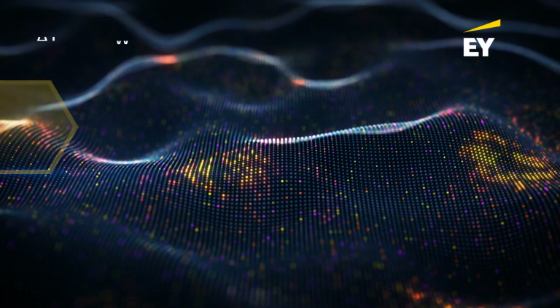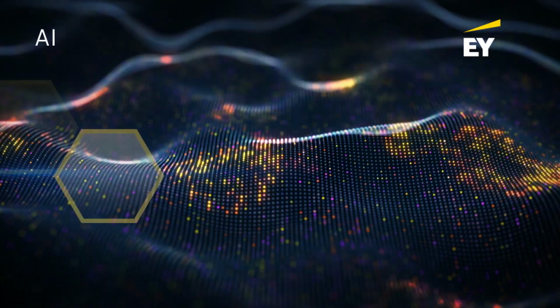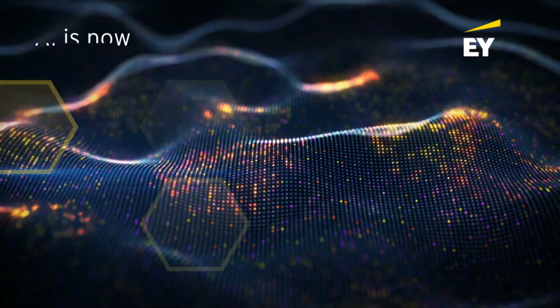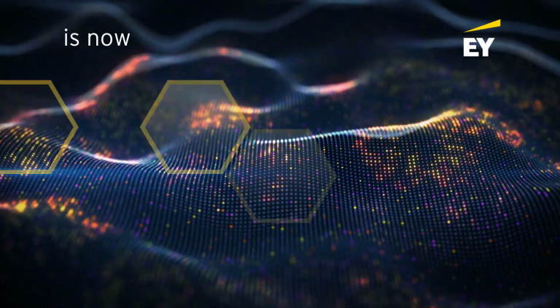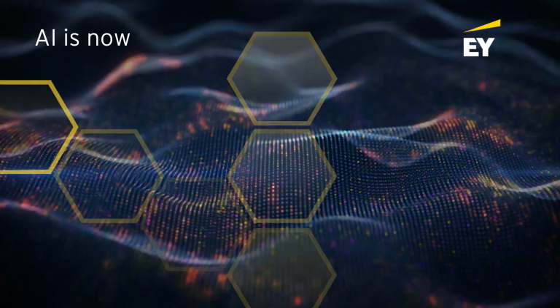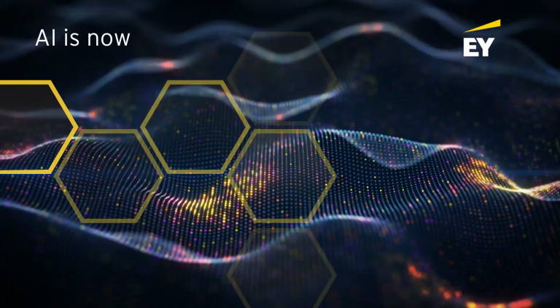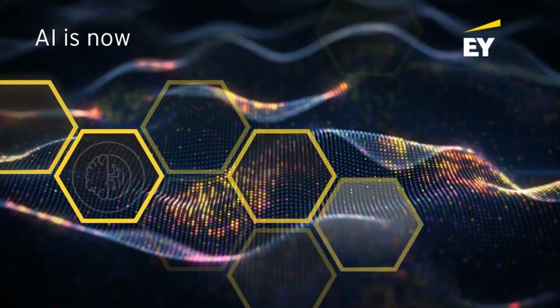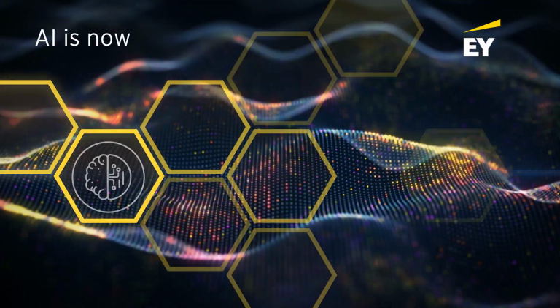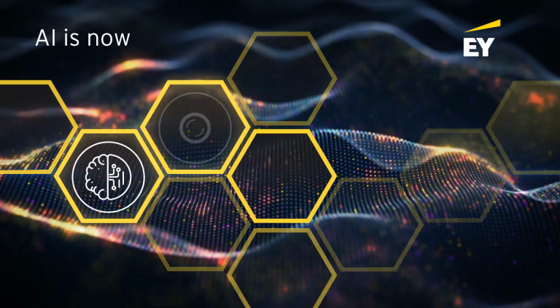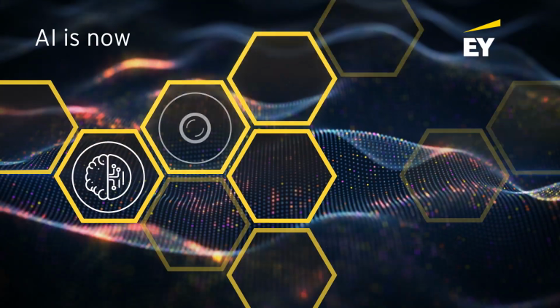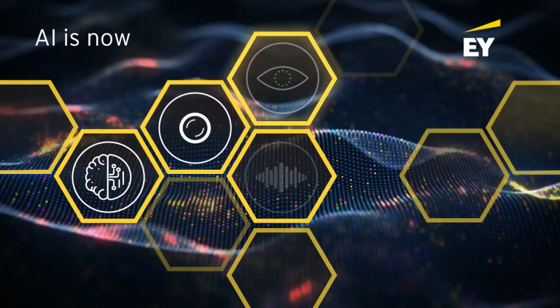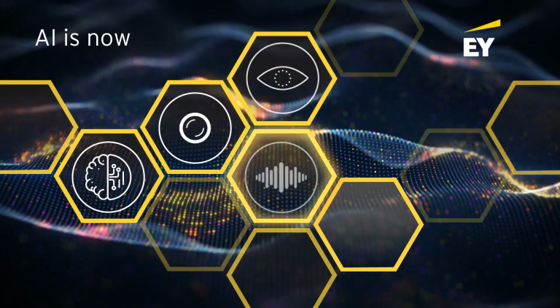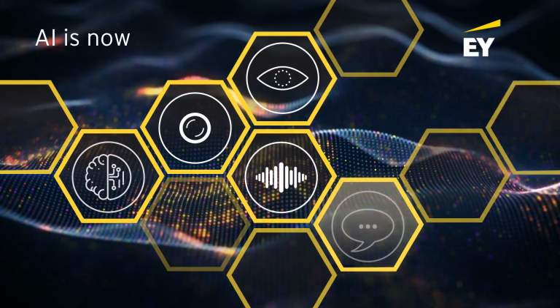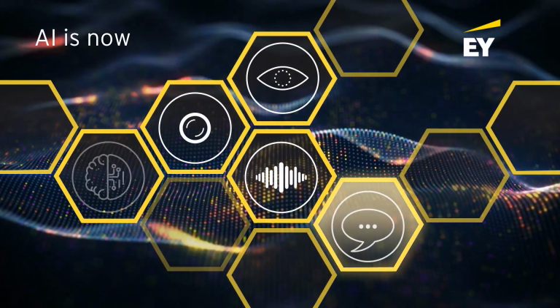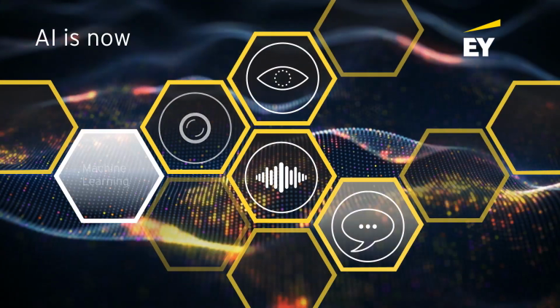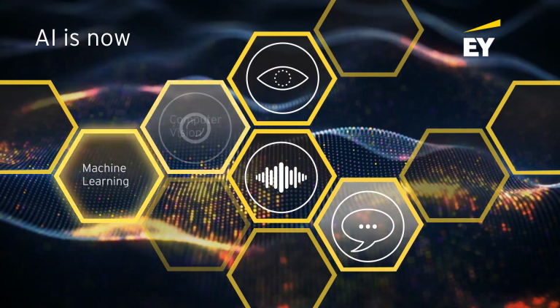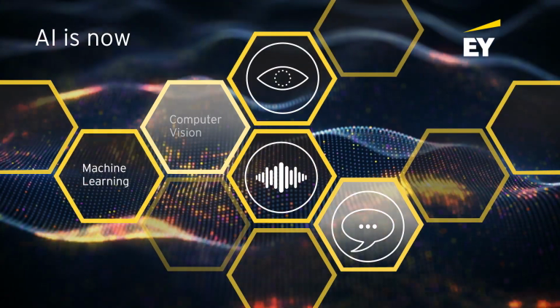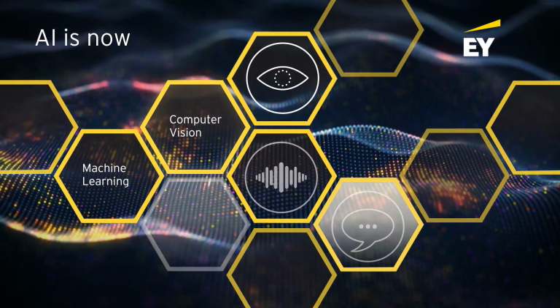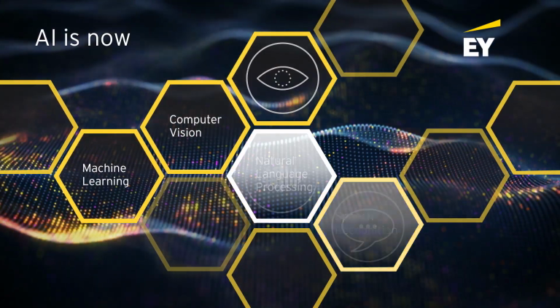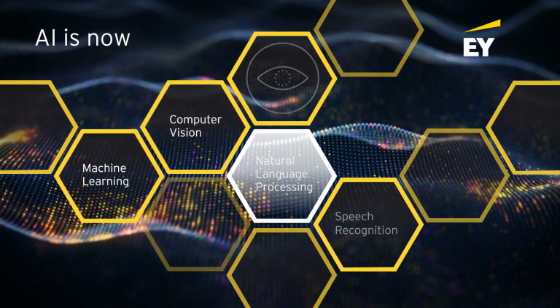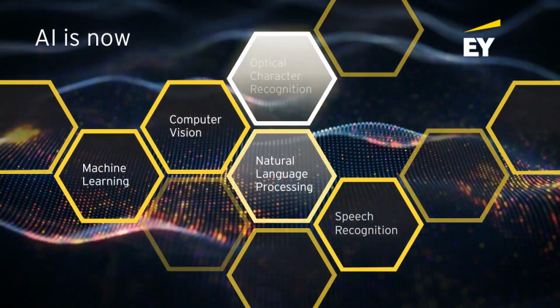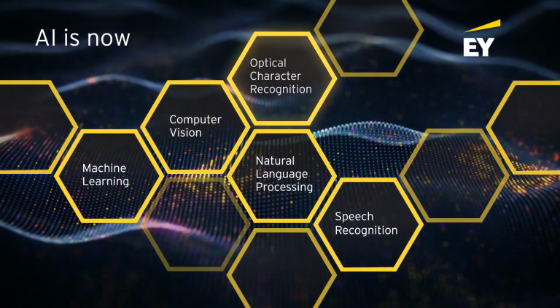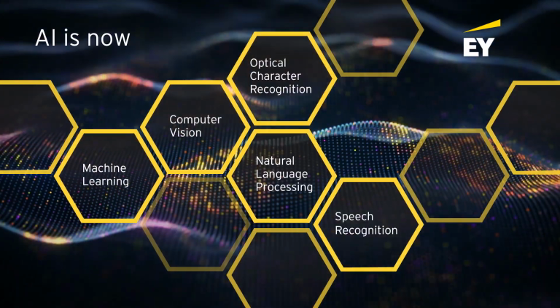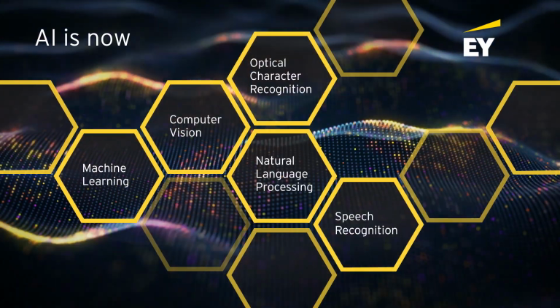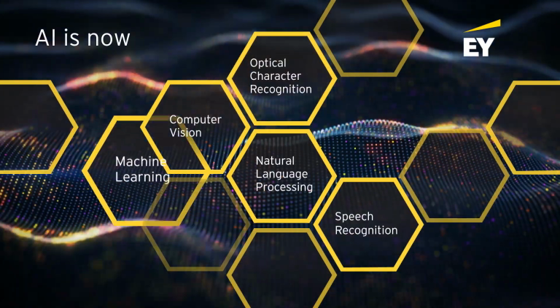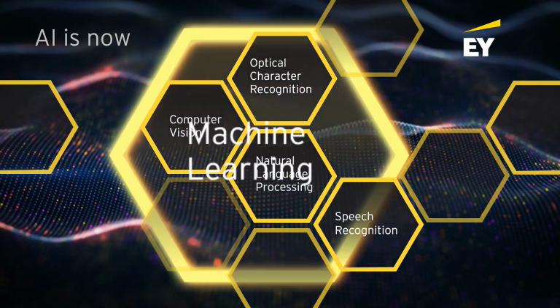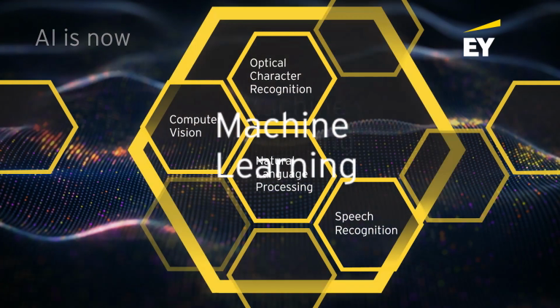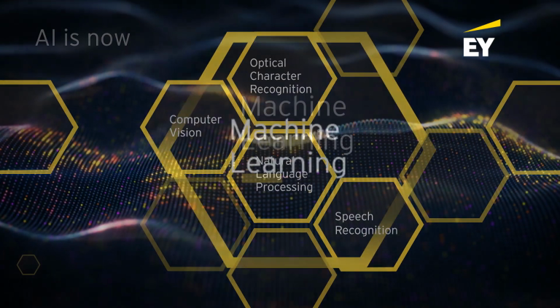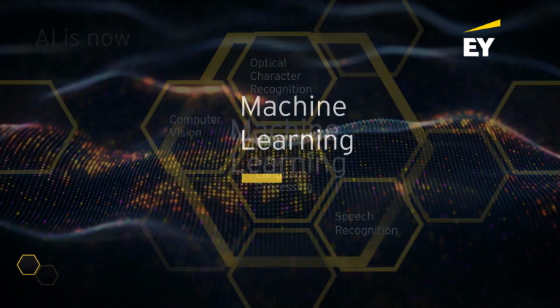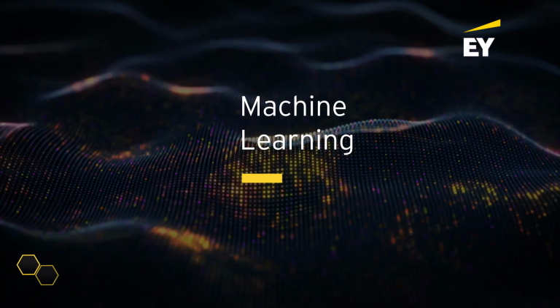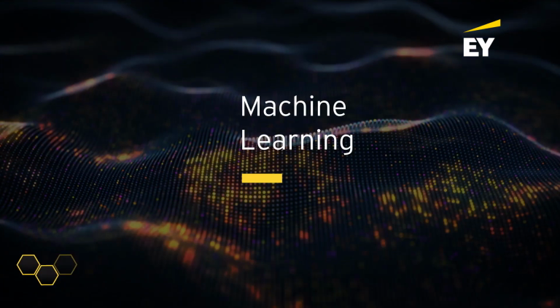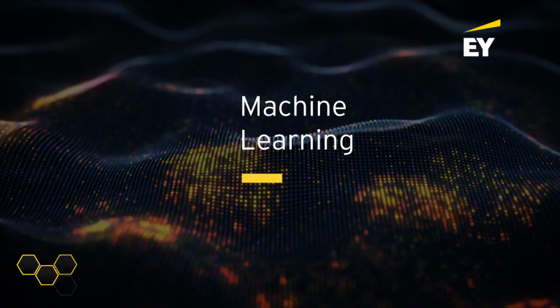How is AI transforming business right now? Machine Learning.